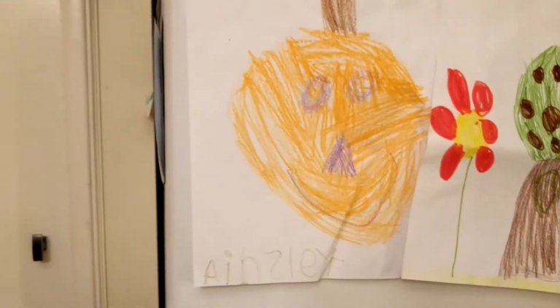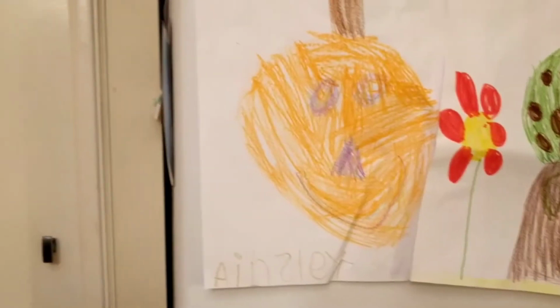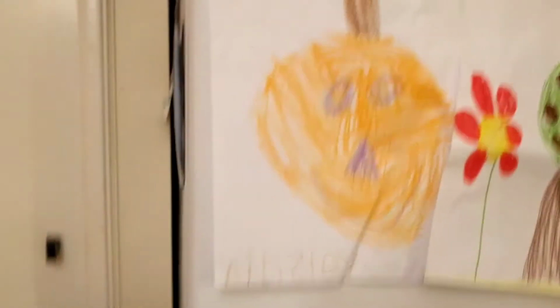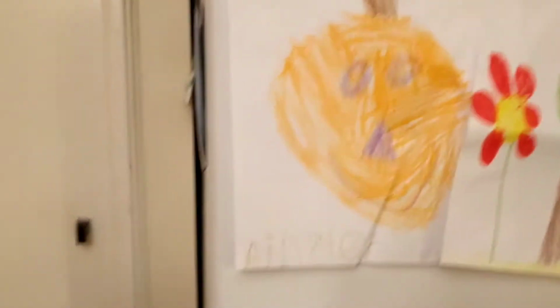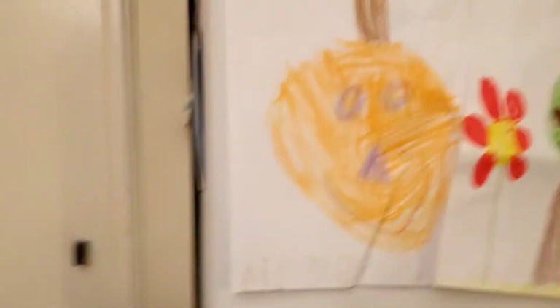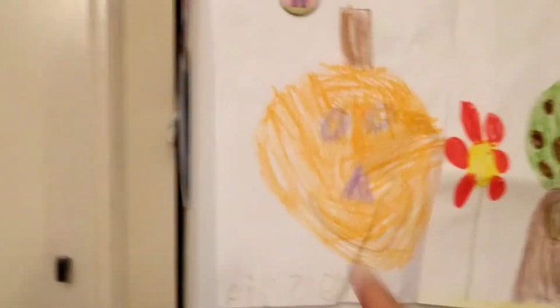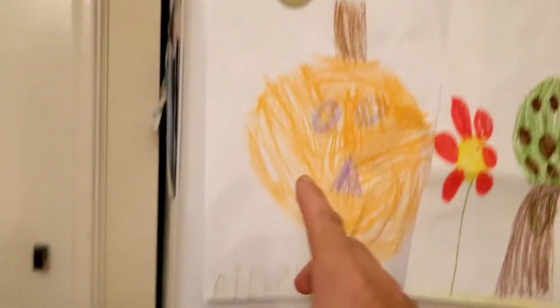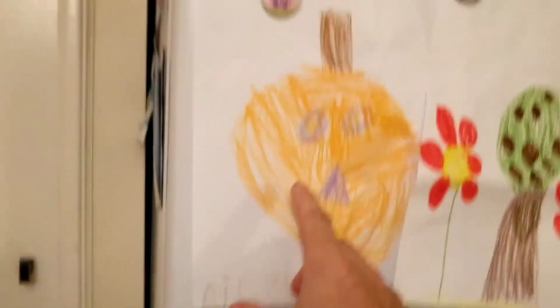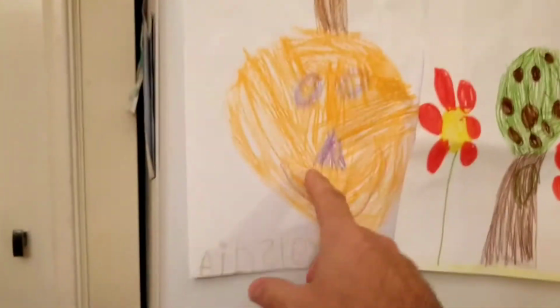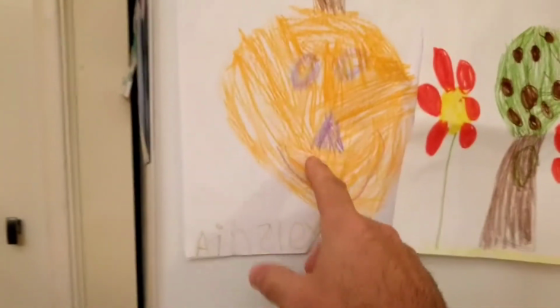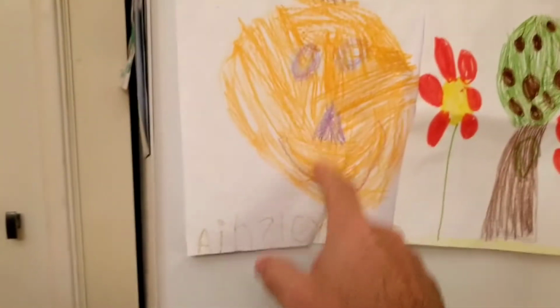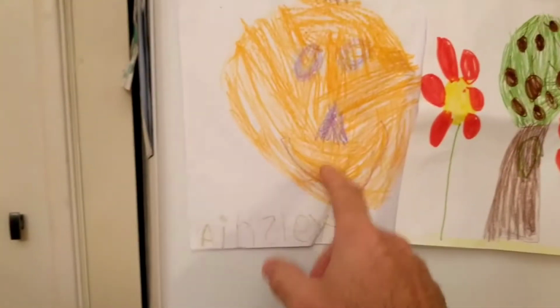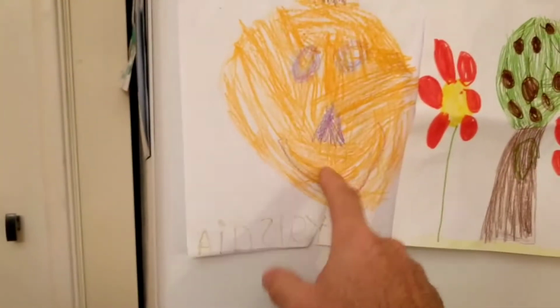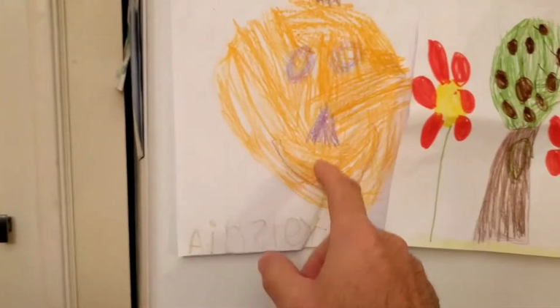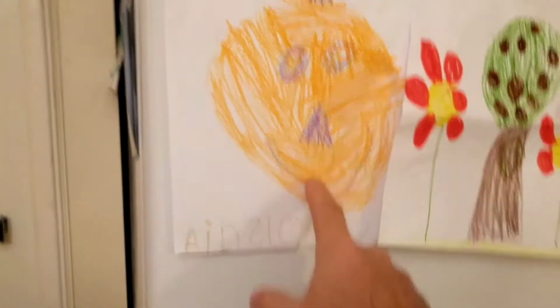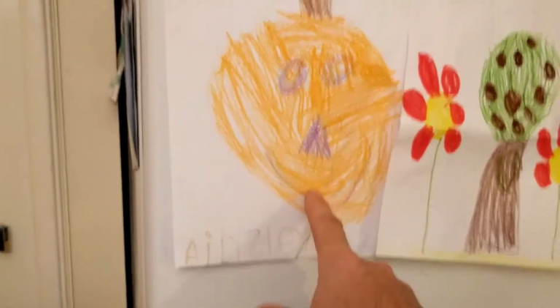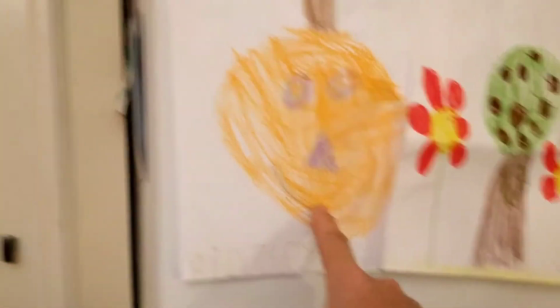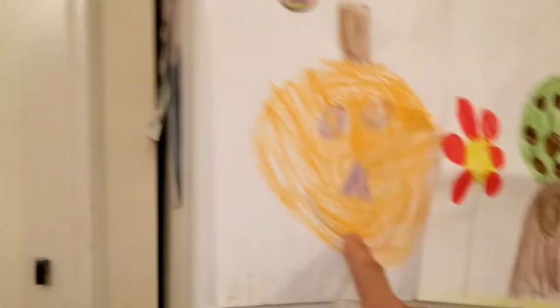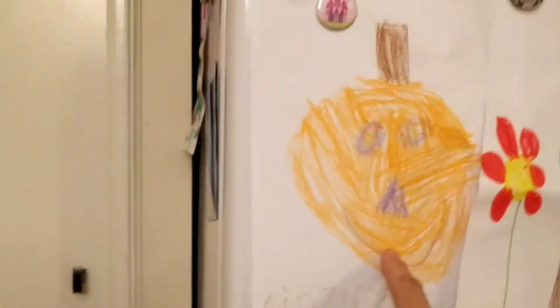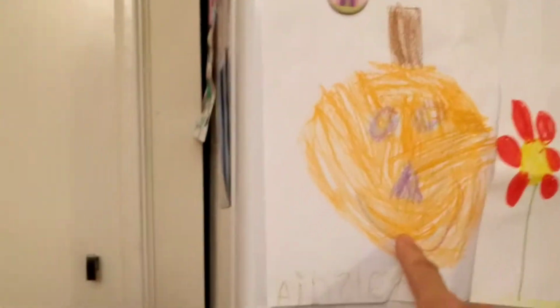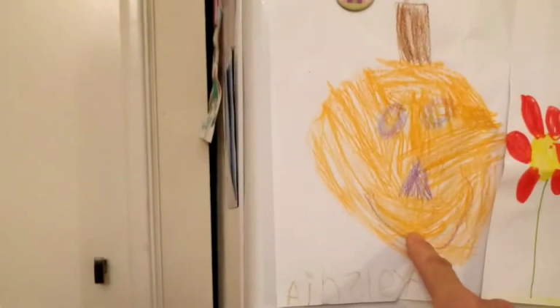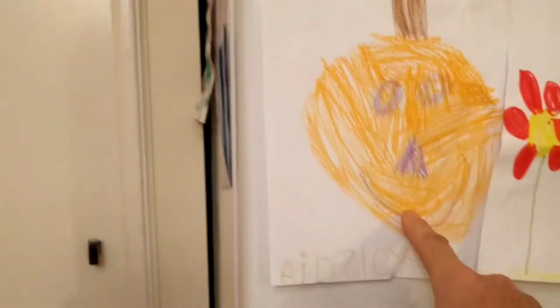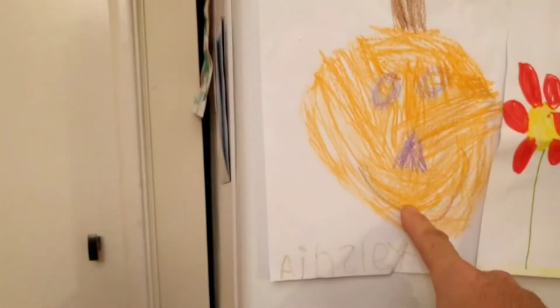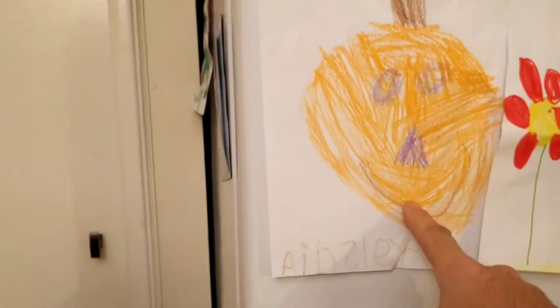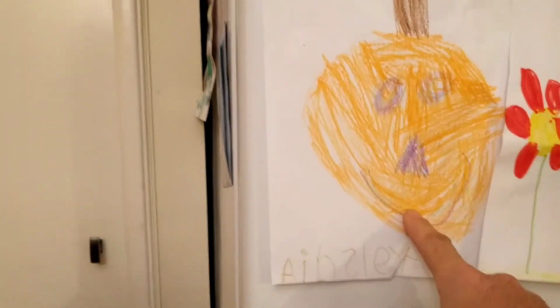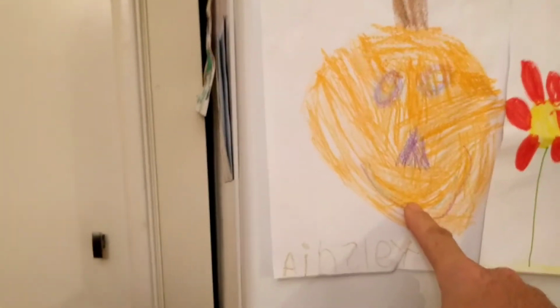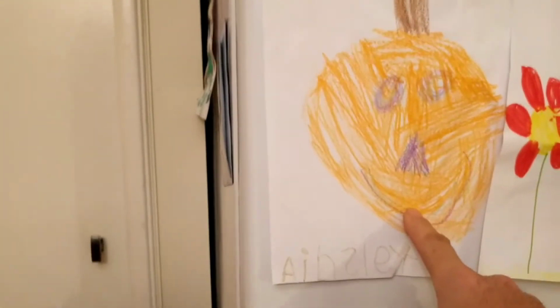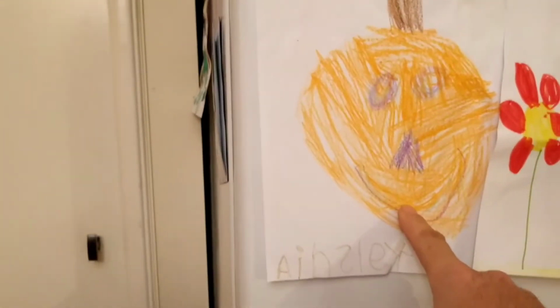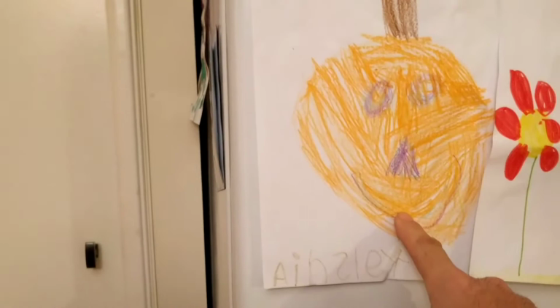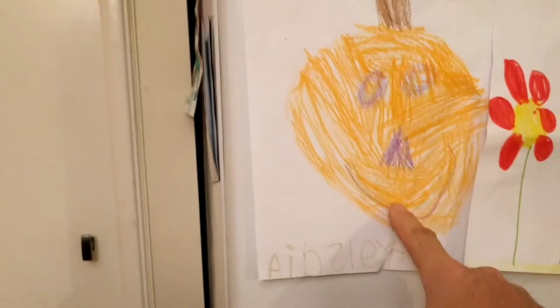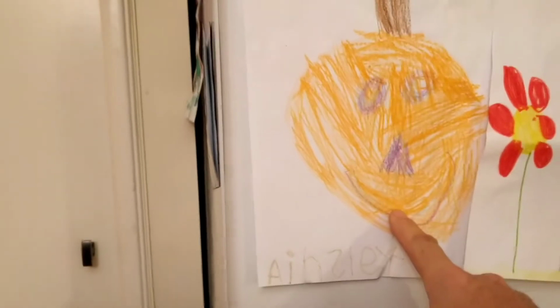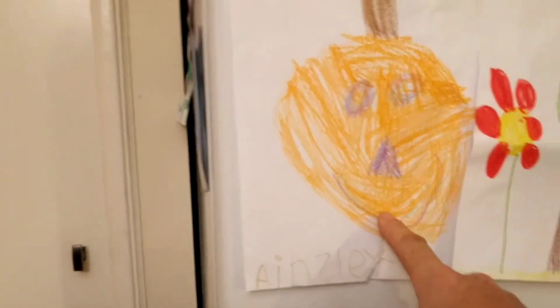Okay Ainsley, can you tell me what this picture is here? A giant pumpkin. Yeah, that's great.